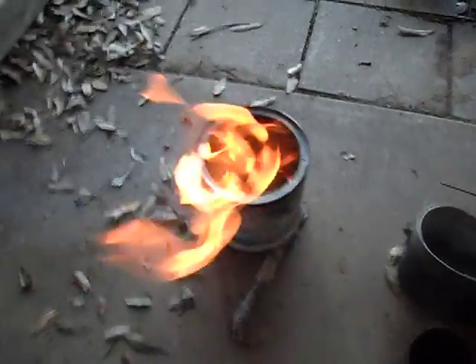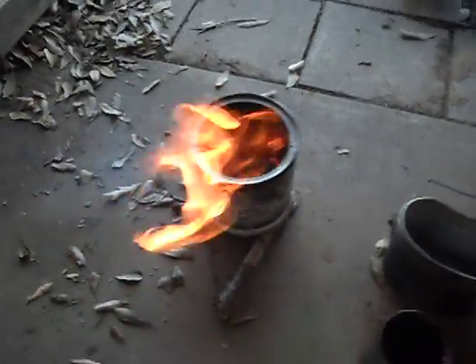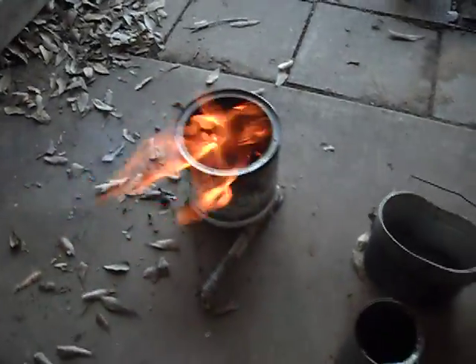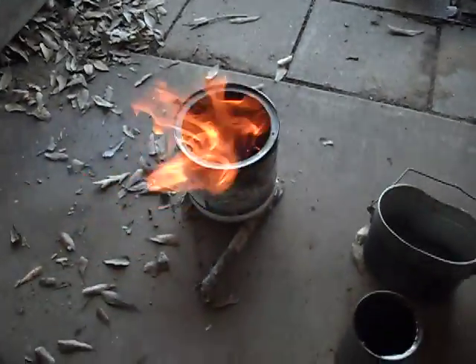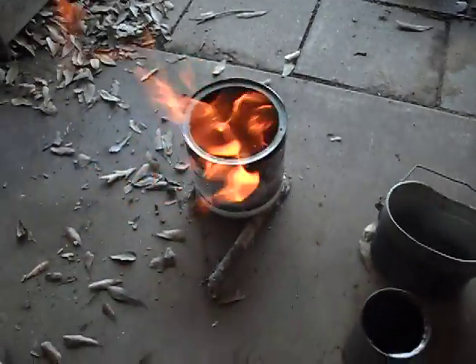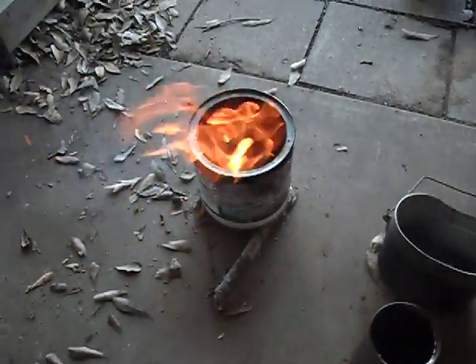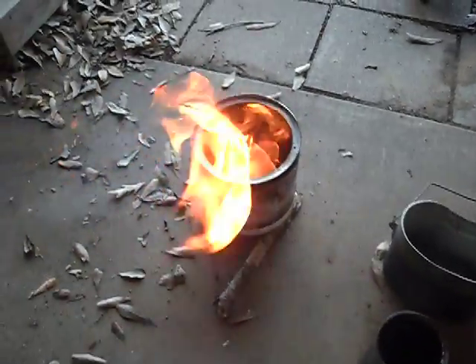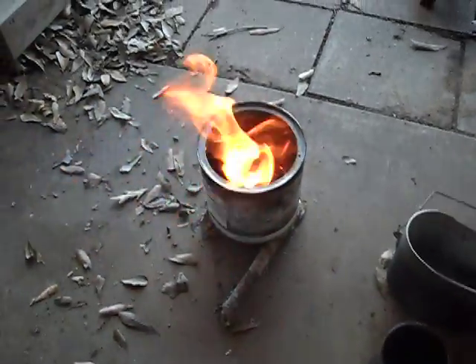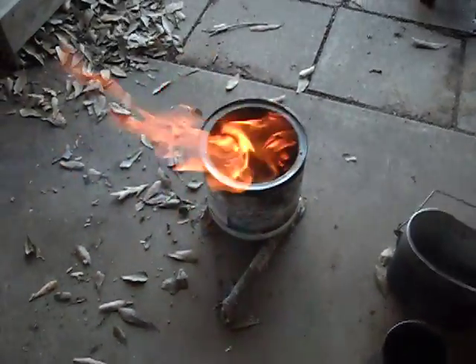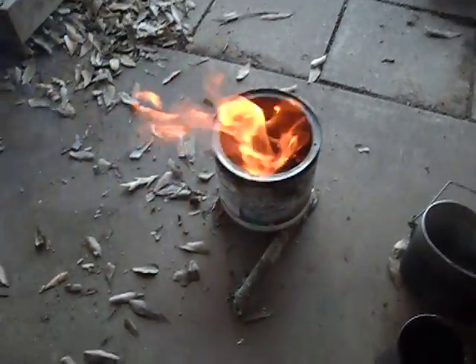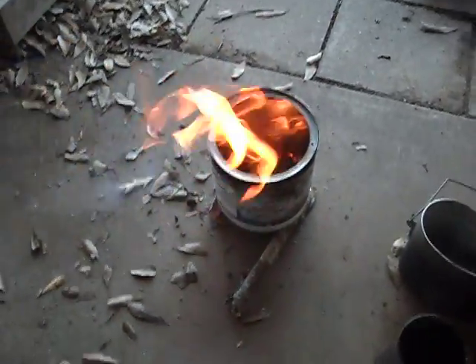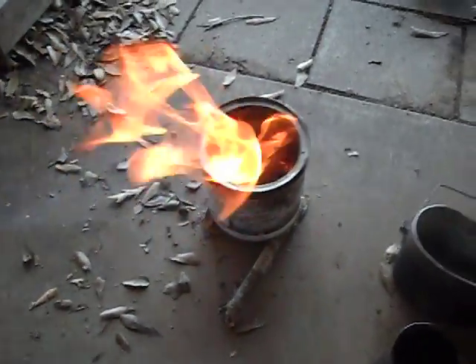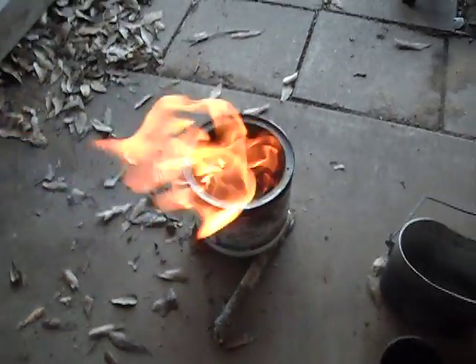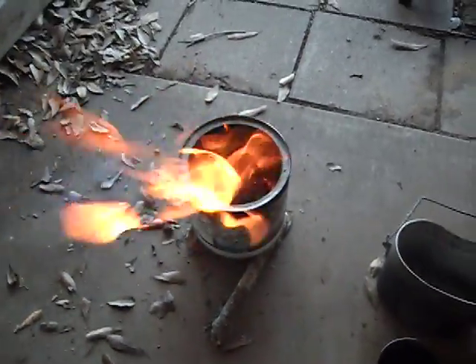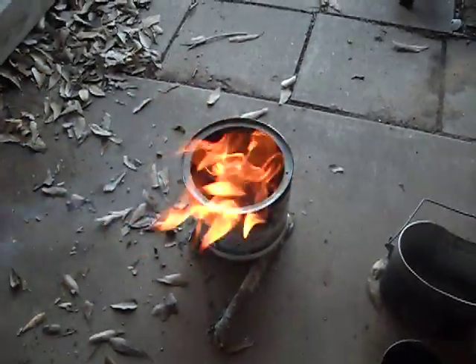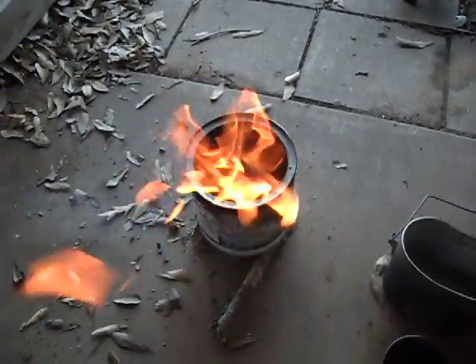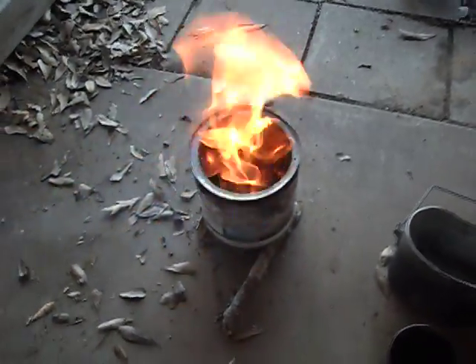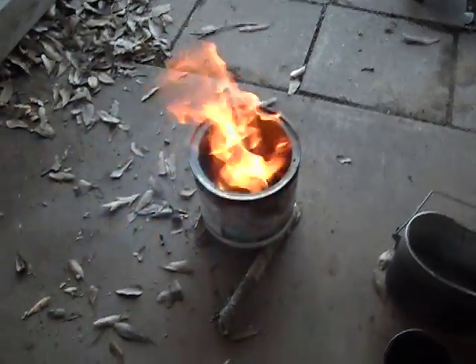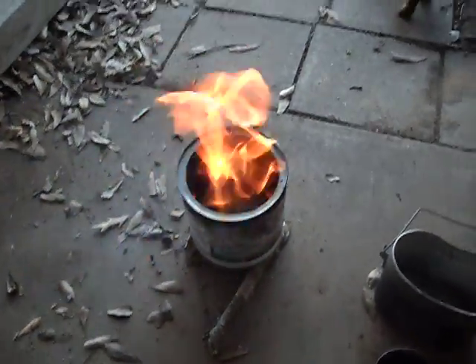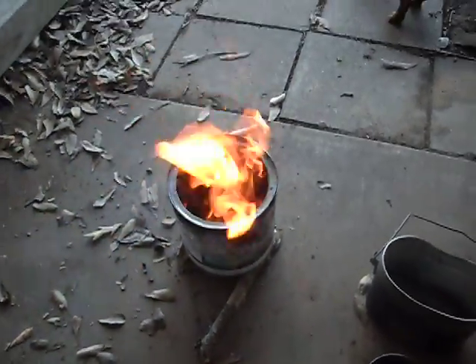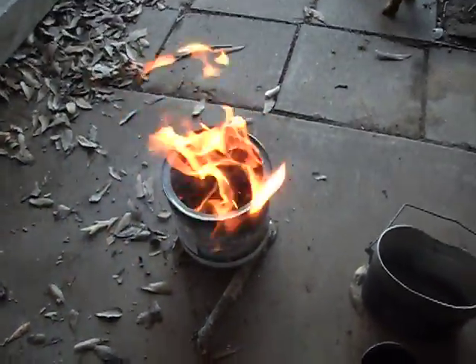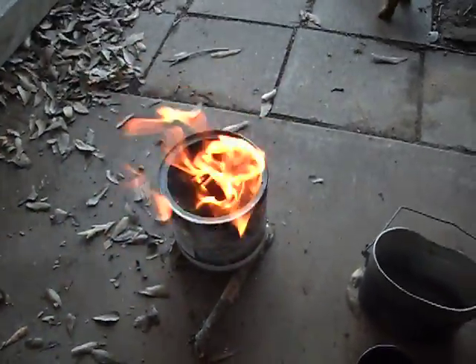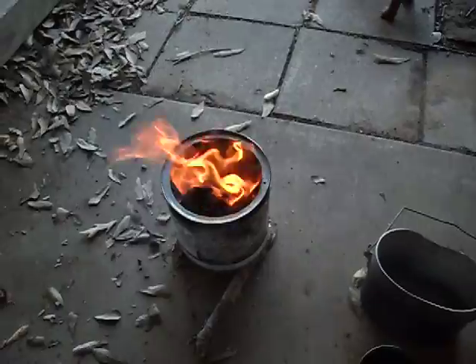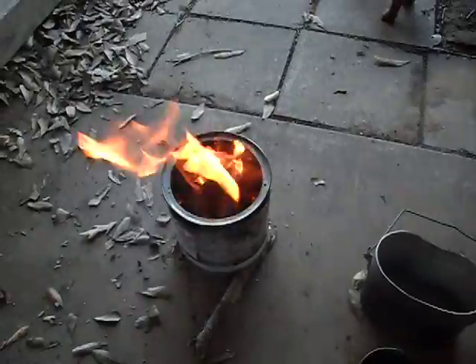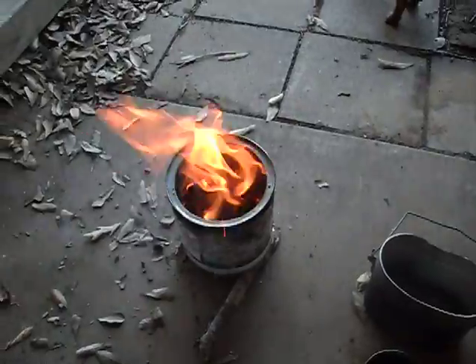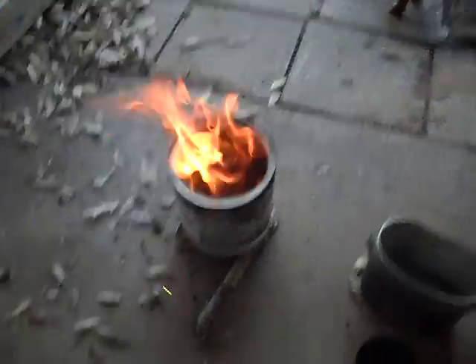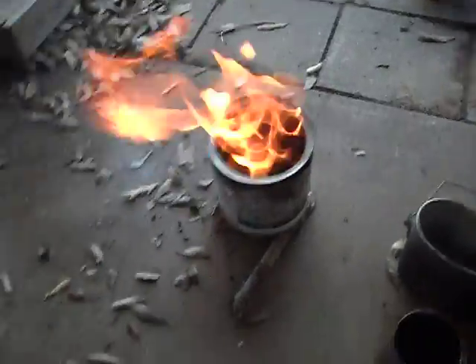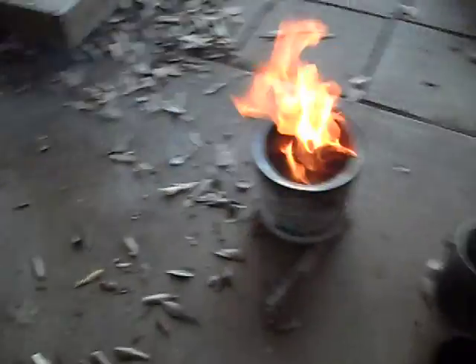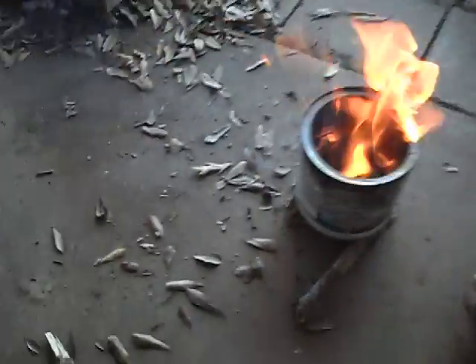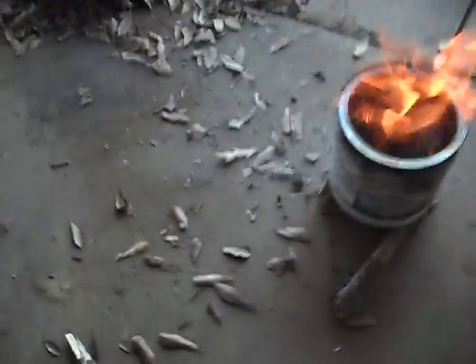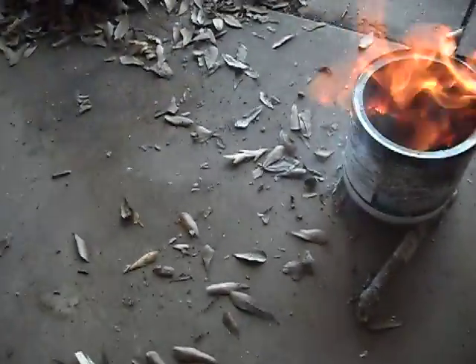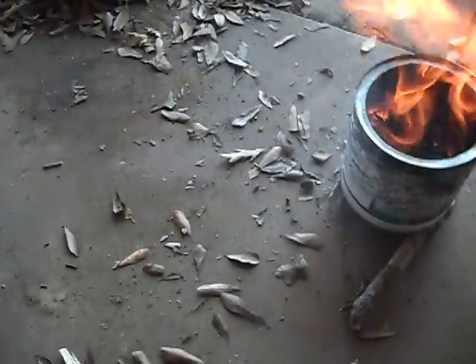Pretty hot and burning crazy. You pack it a little more, it doesn't get quite as much heat.